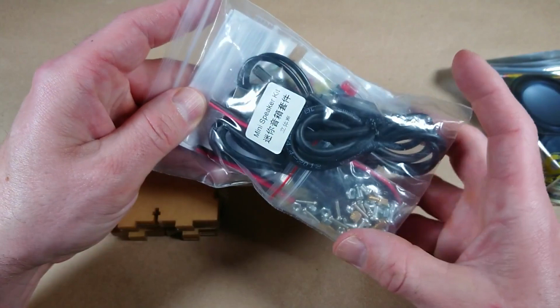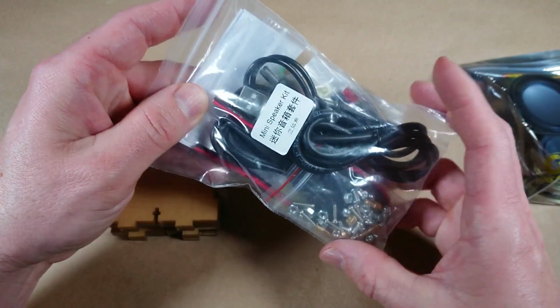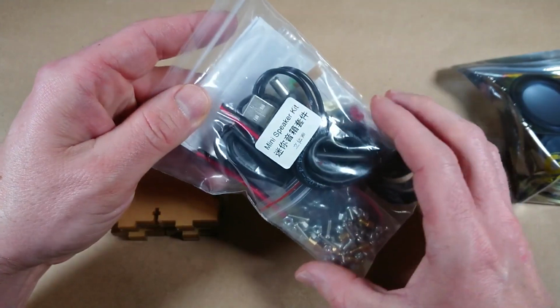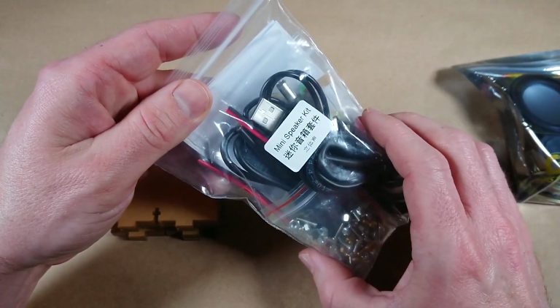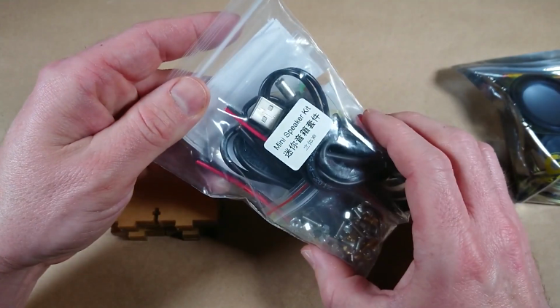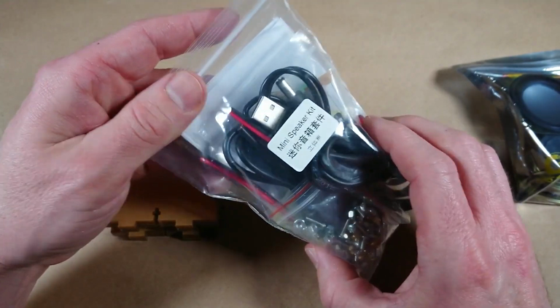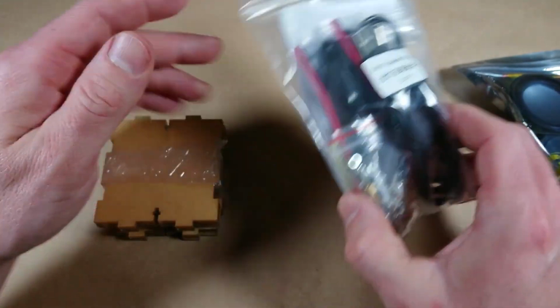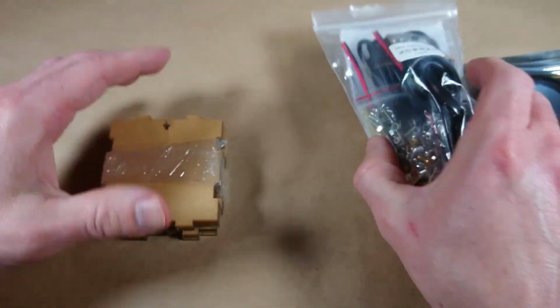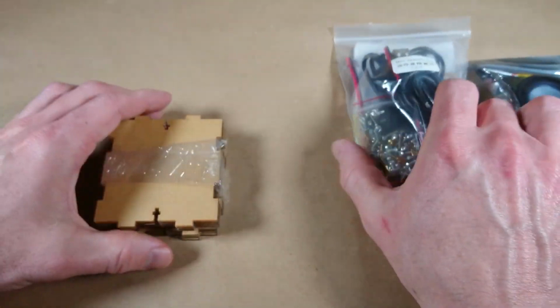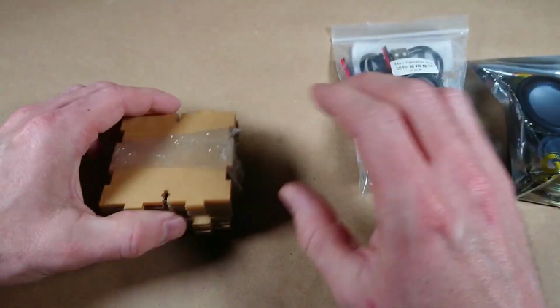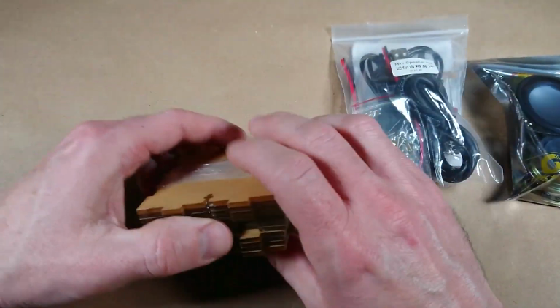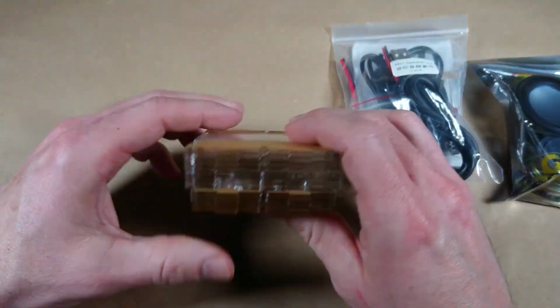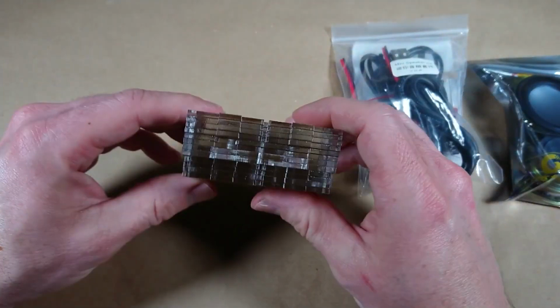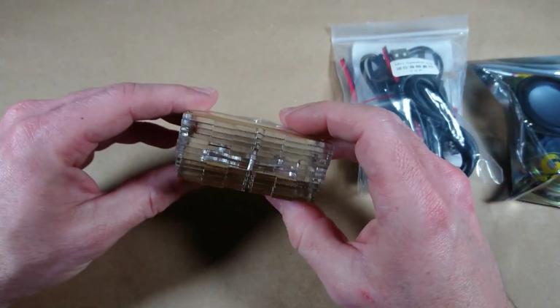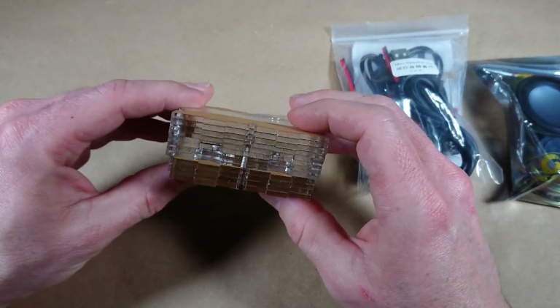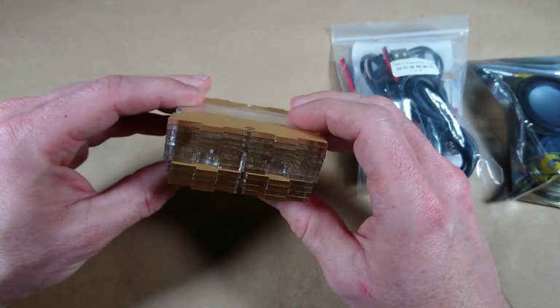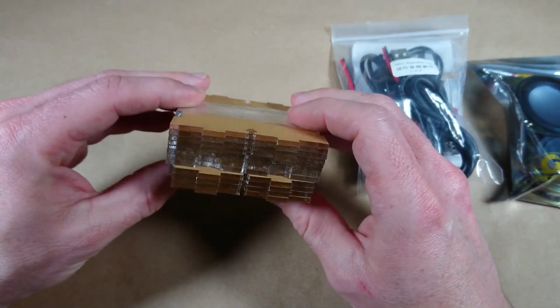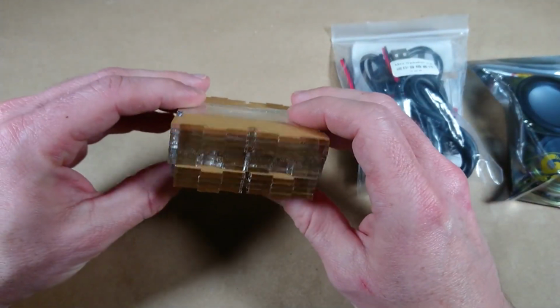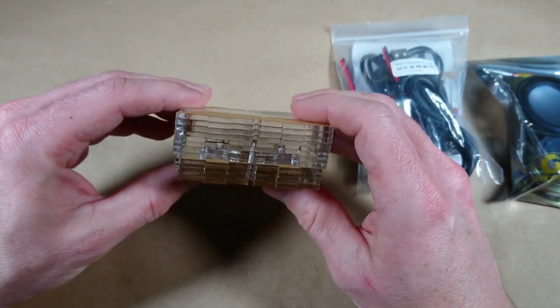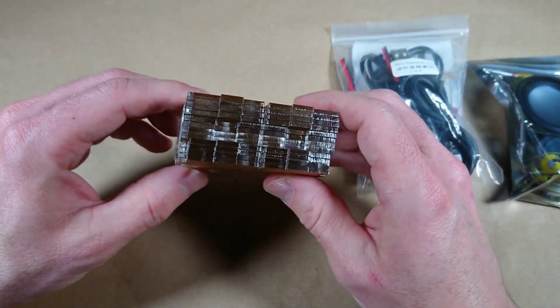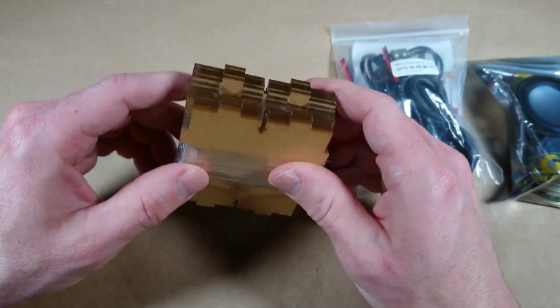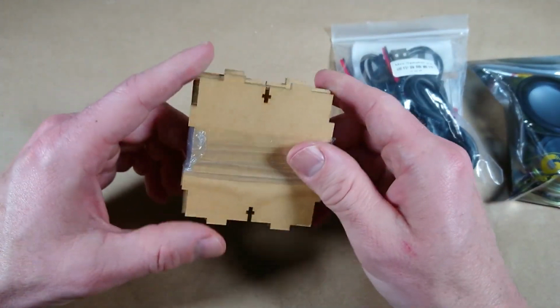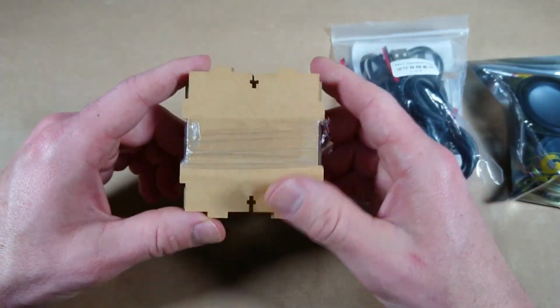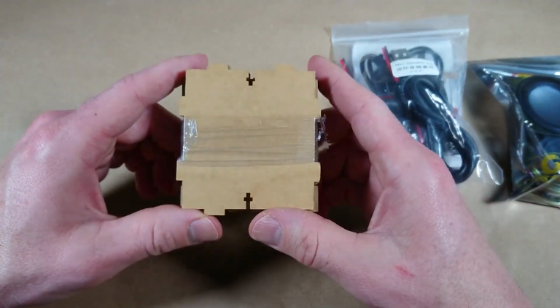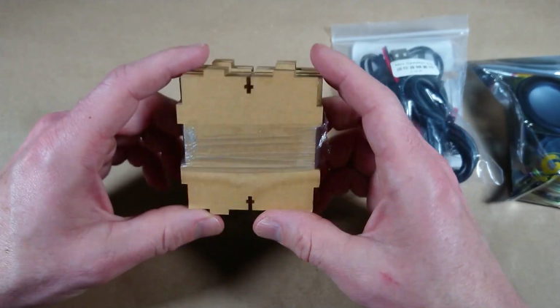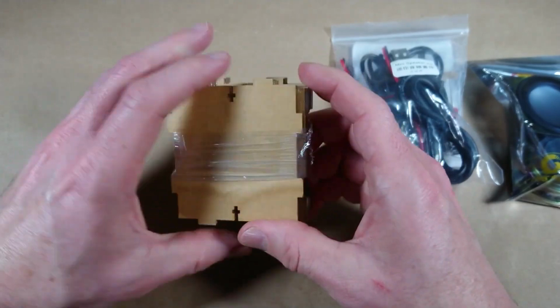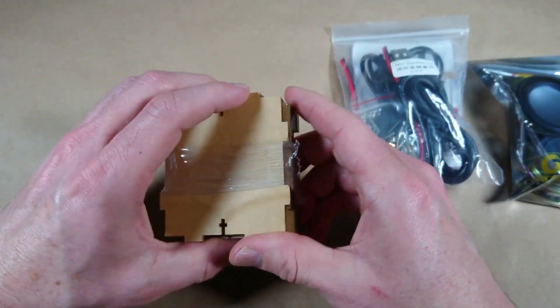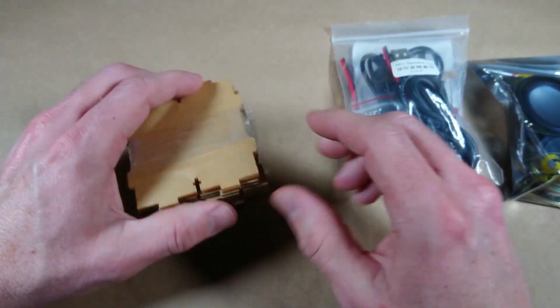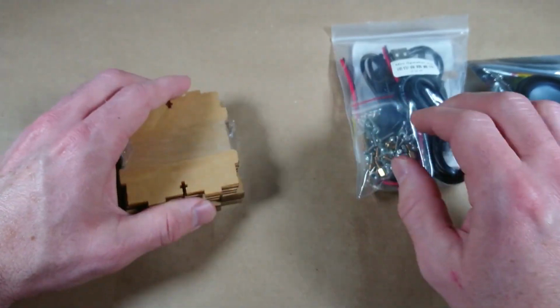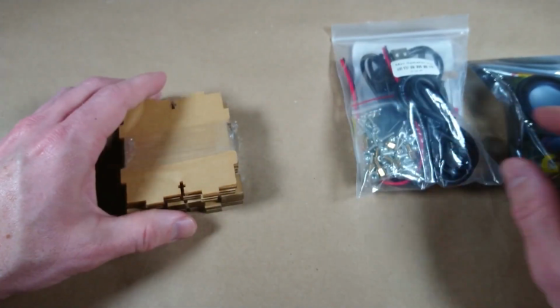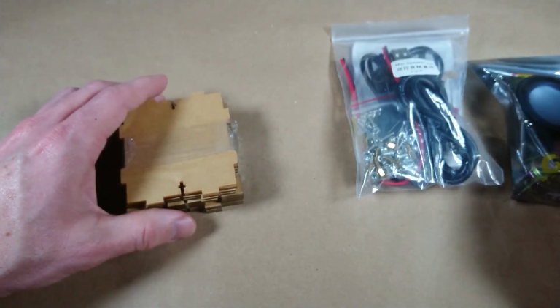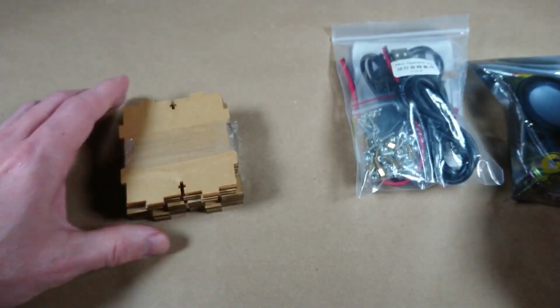So it should be pretty challenging, and it also comes with some Lexan pieces here pre-cut. Let's get started.